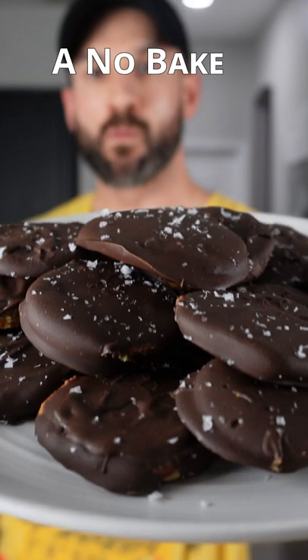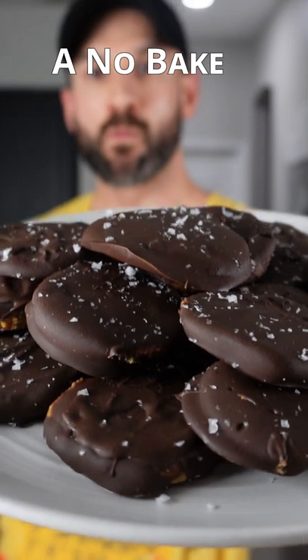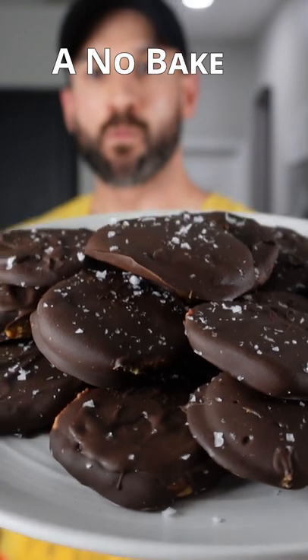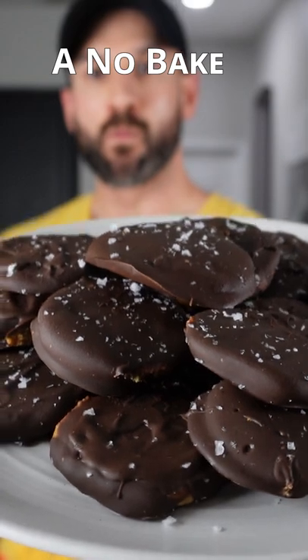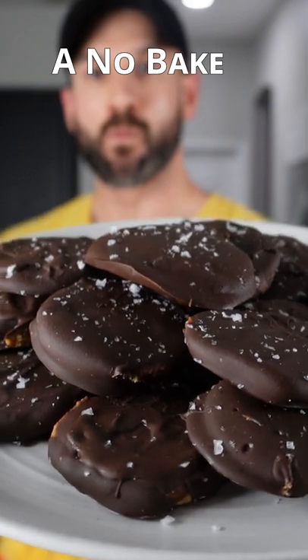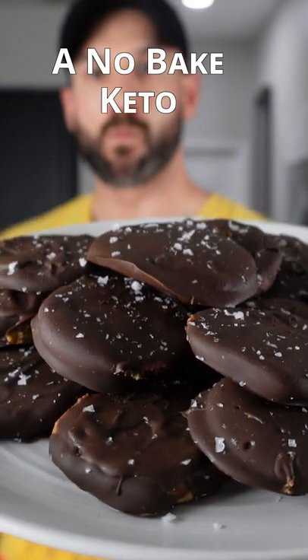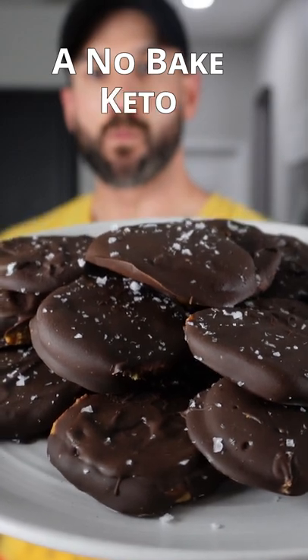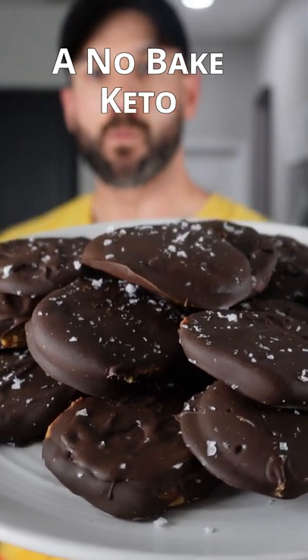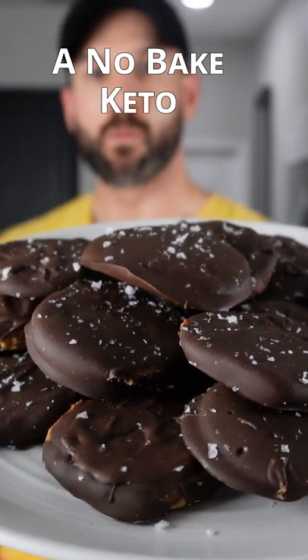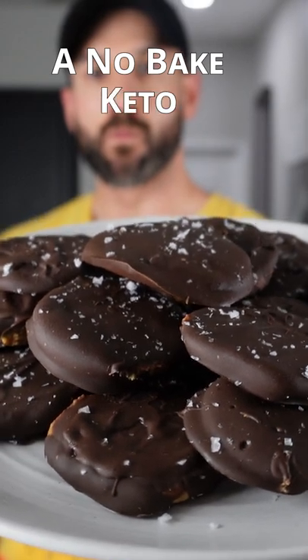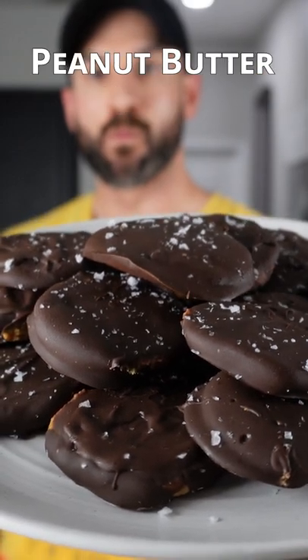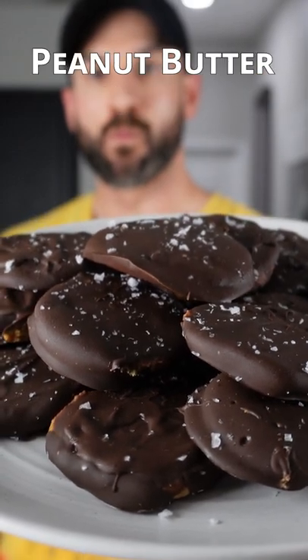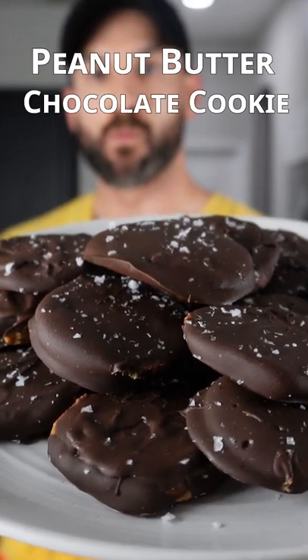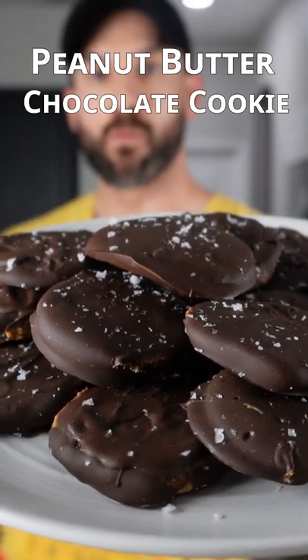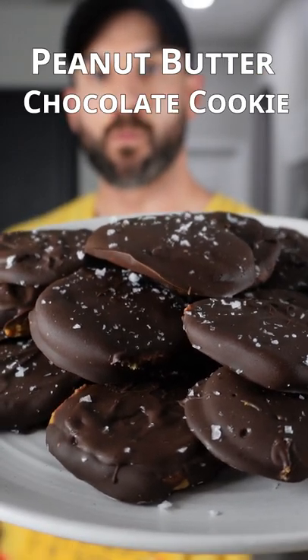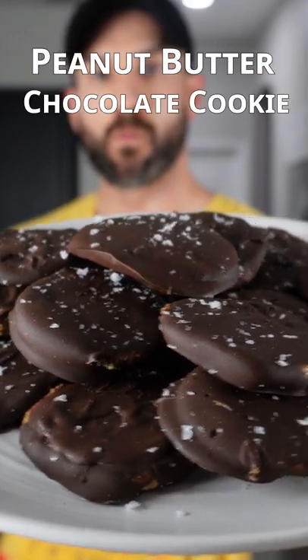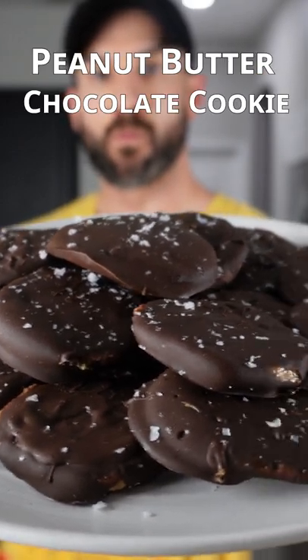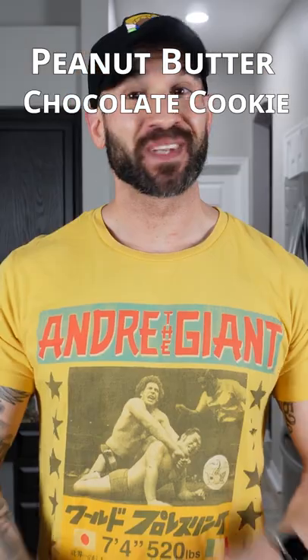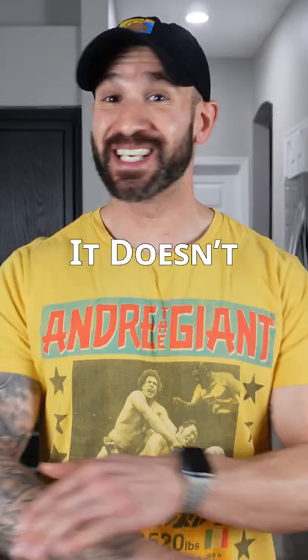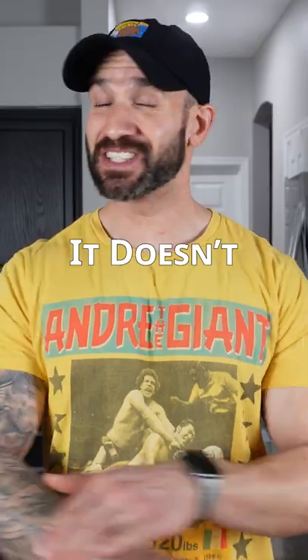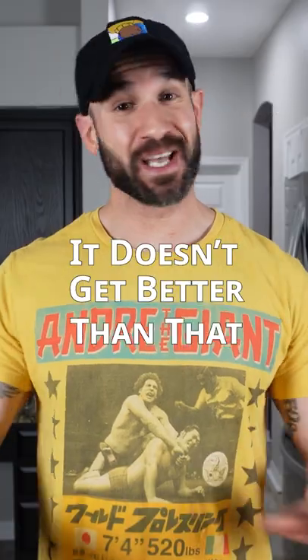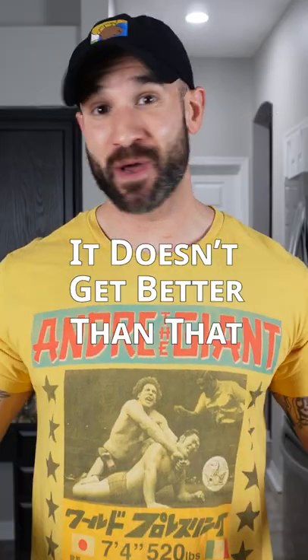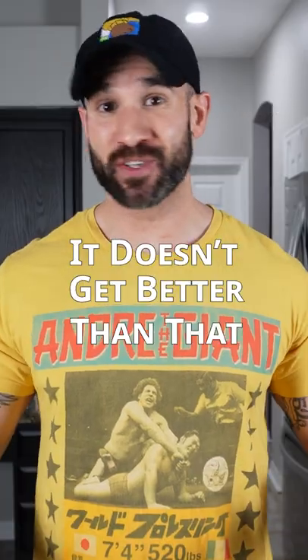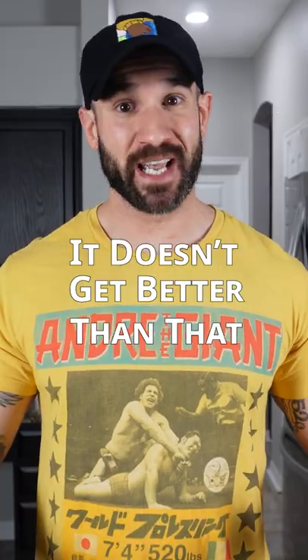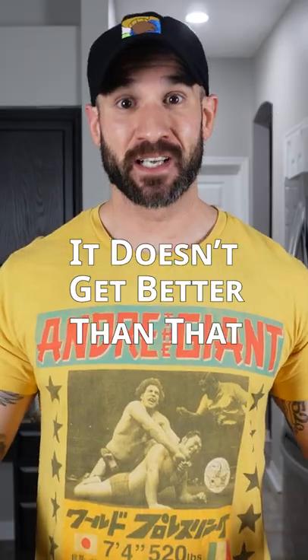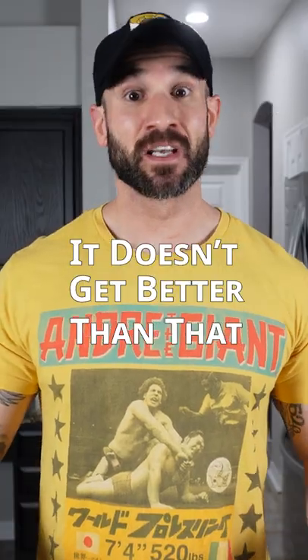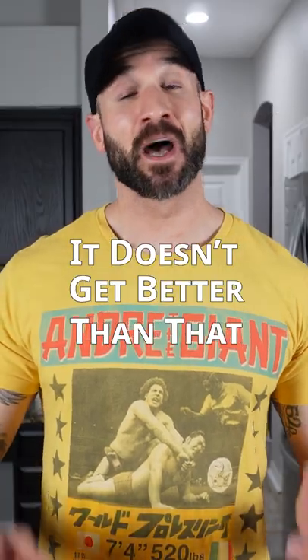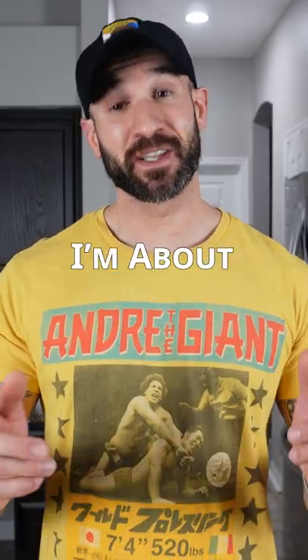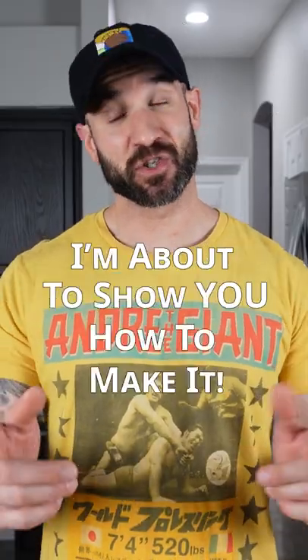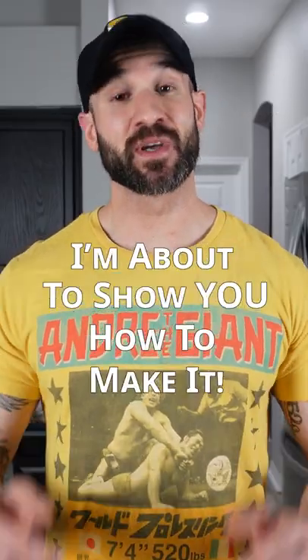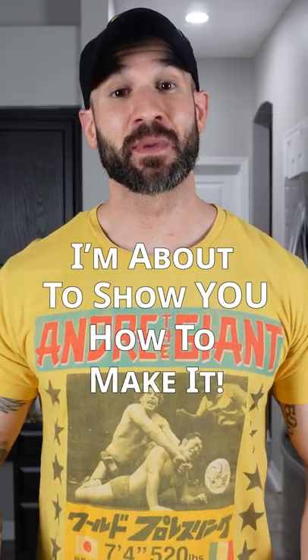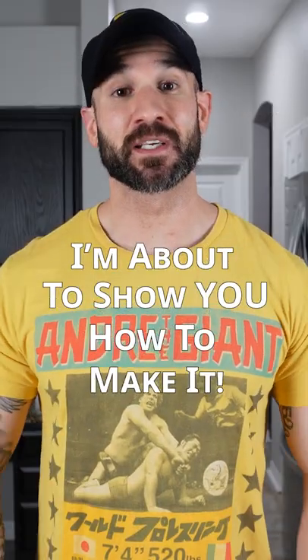A no-bake keto peanut butter chocolate cookie? It doesn't get better than that. I'm about to show you how to make it.